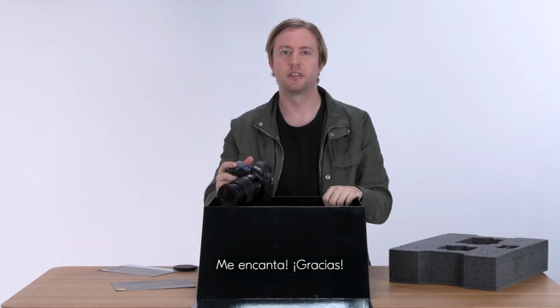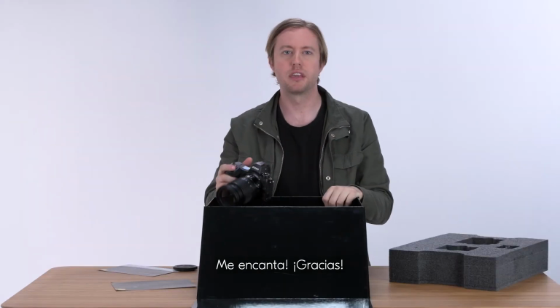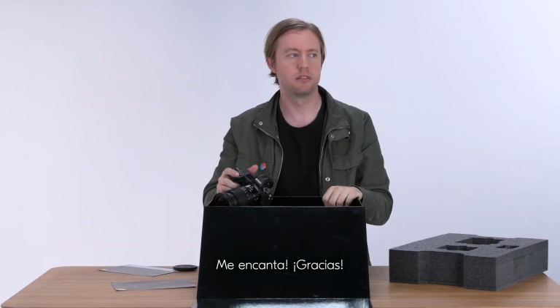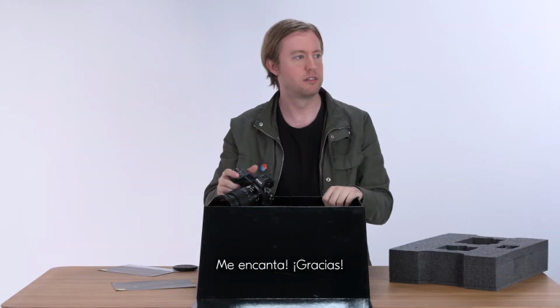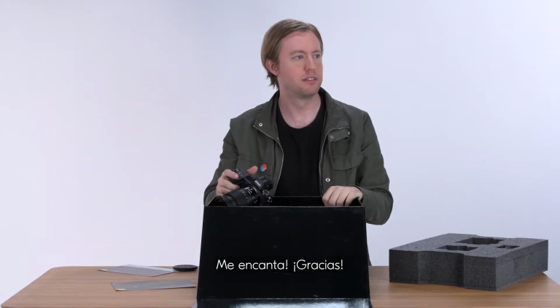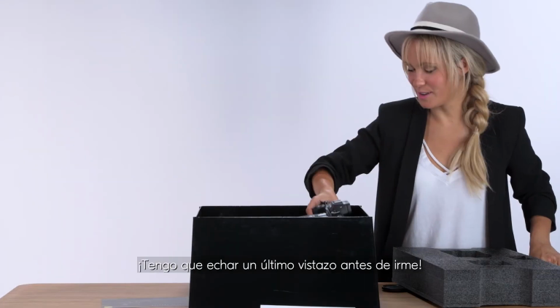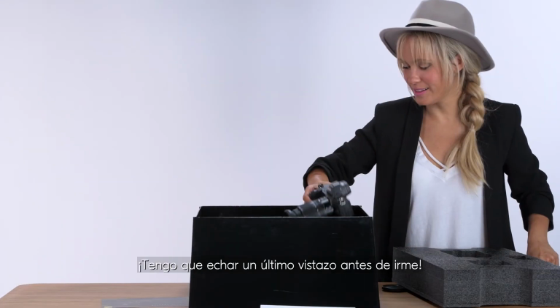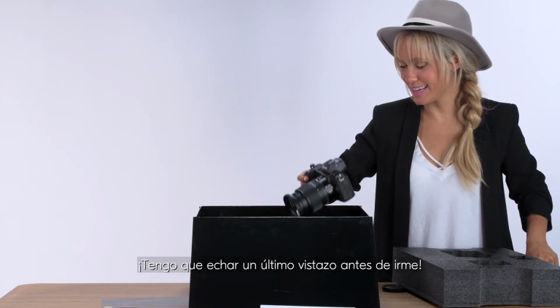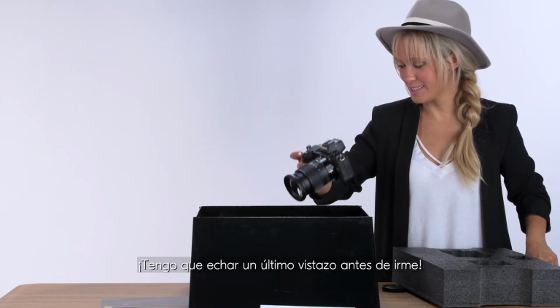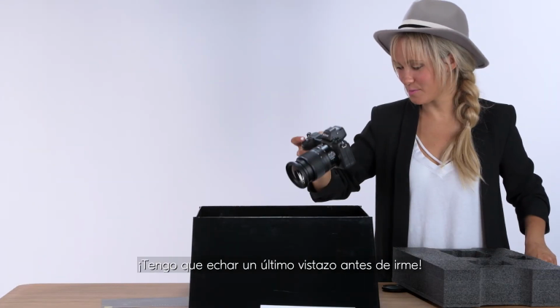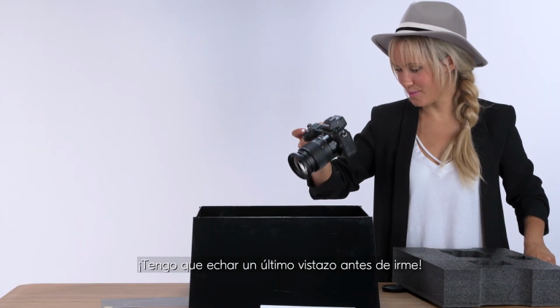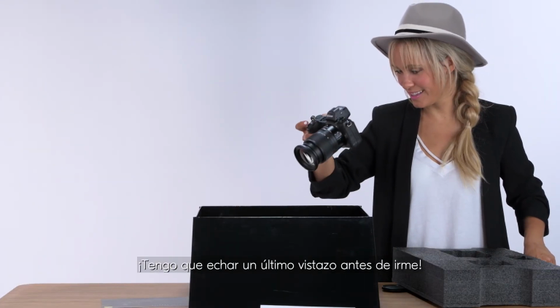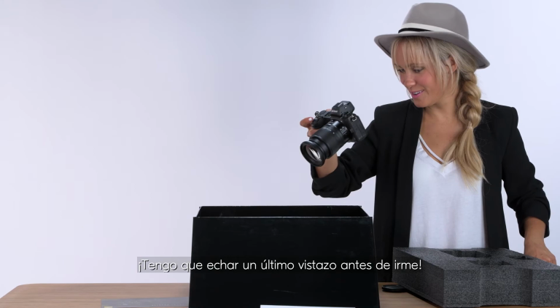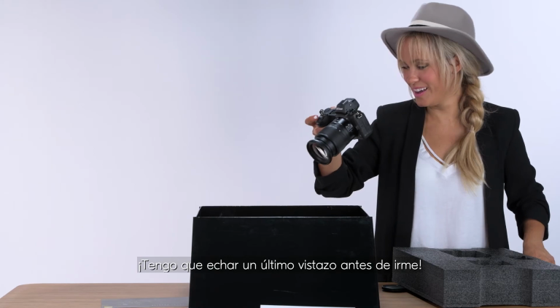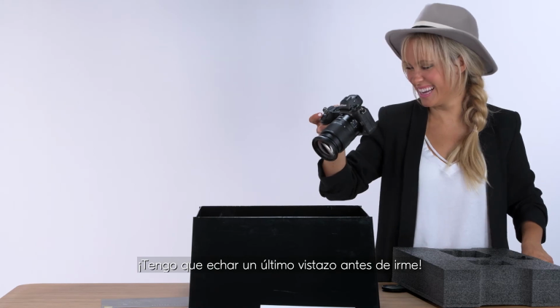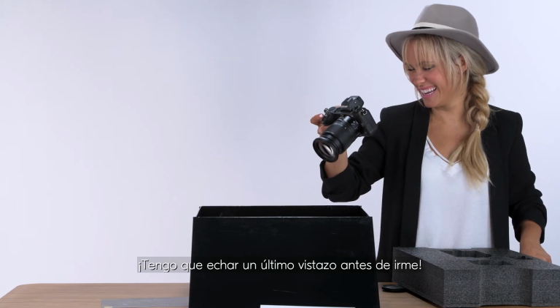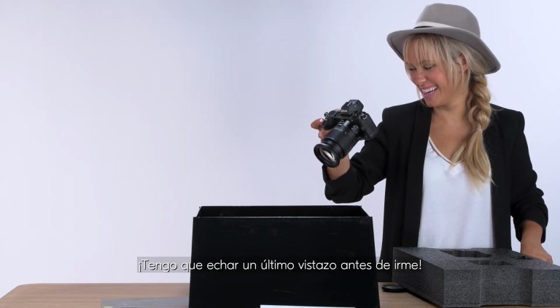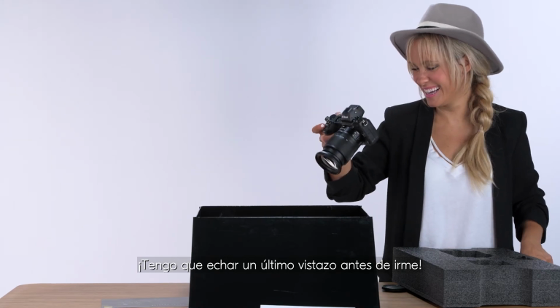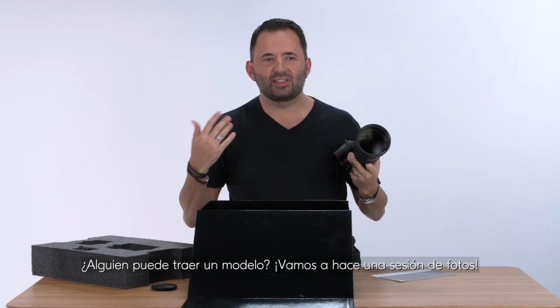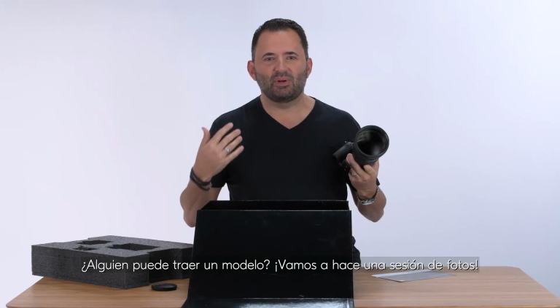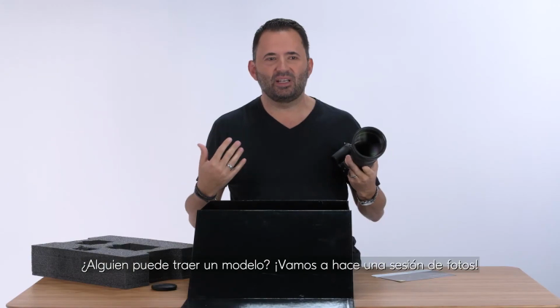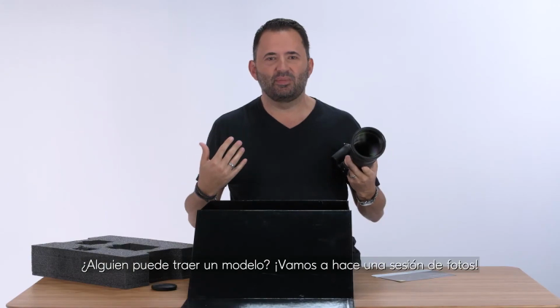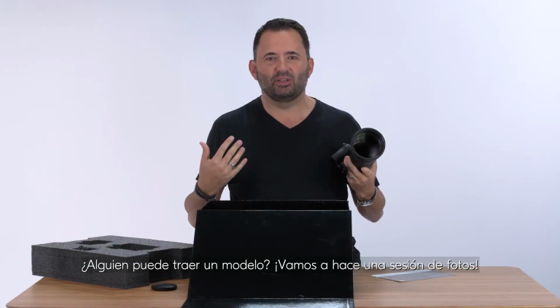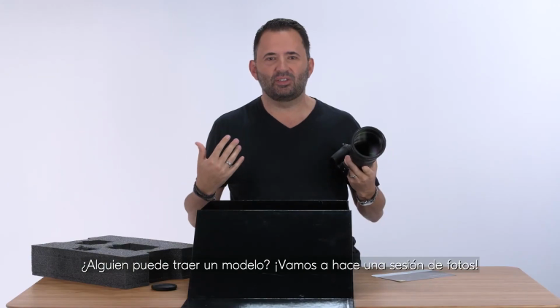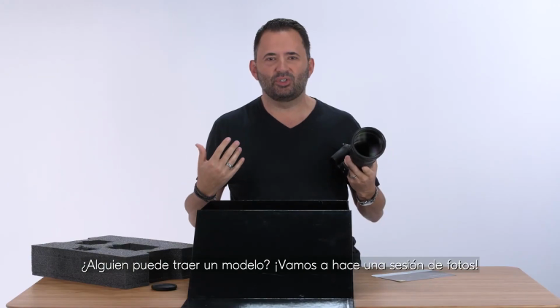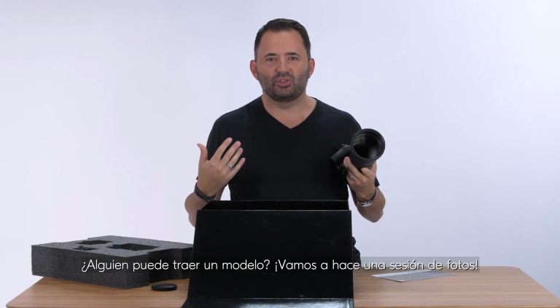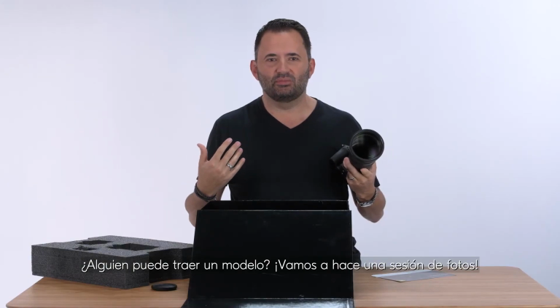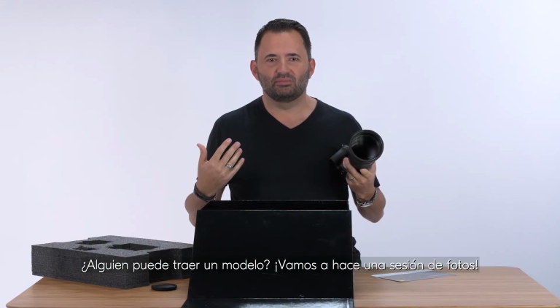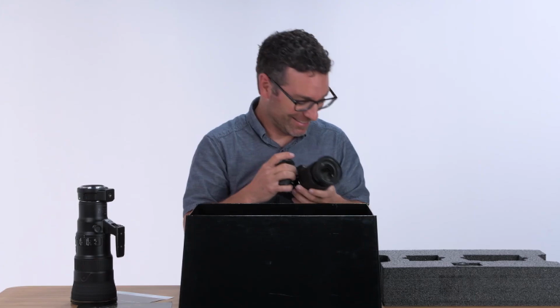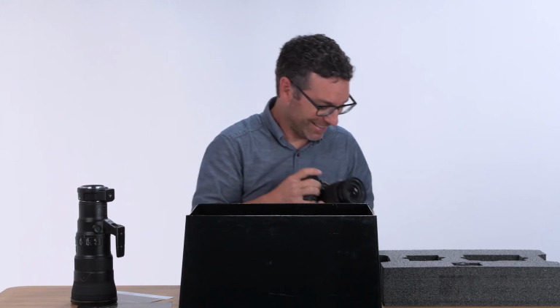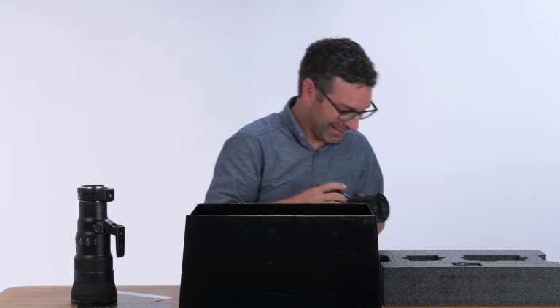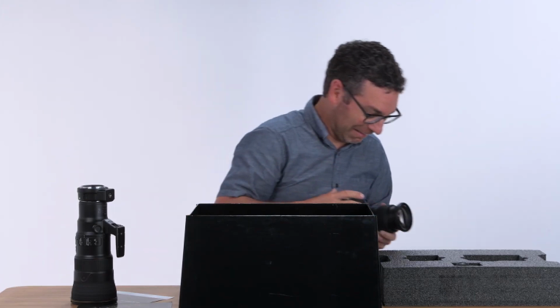Thank you. I have to get one last look before I leave. Can someone bring in the model? Let's do a shoot!